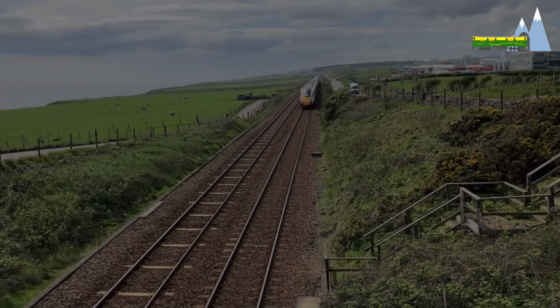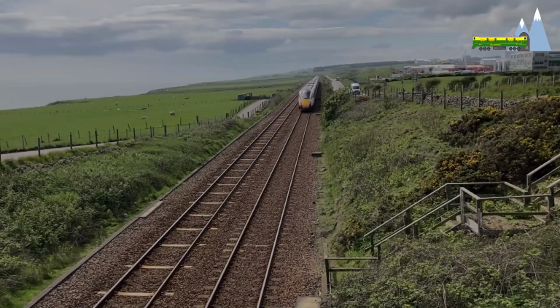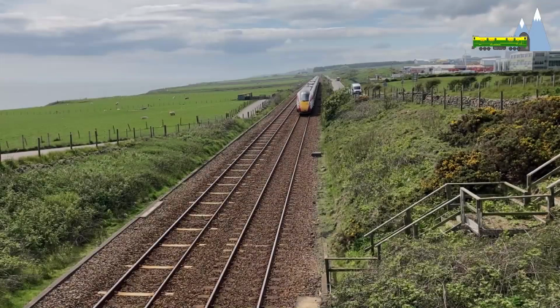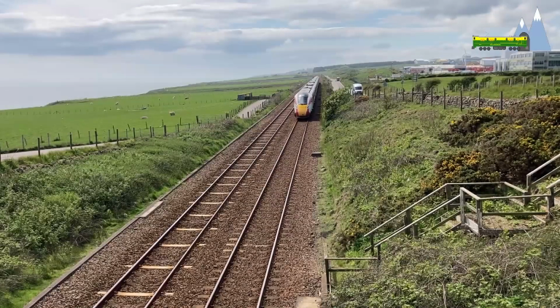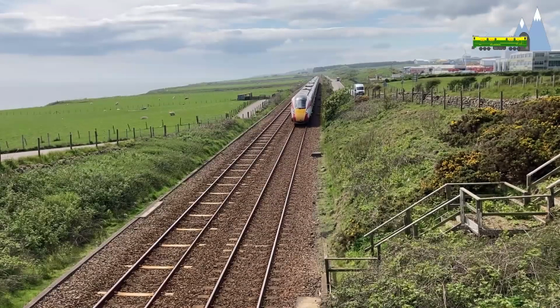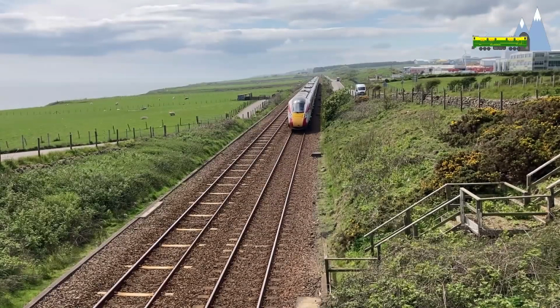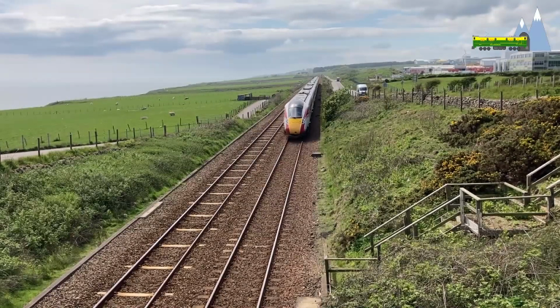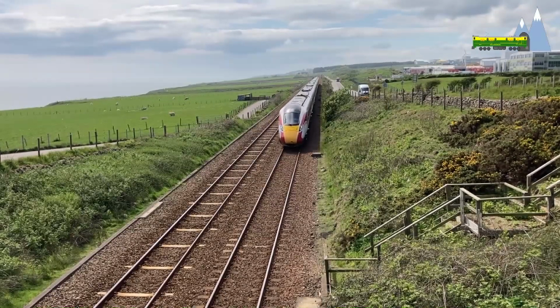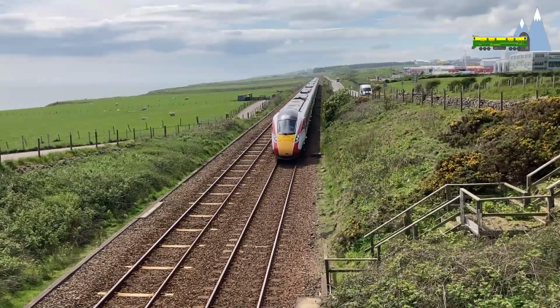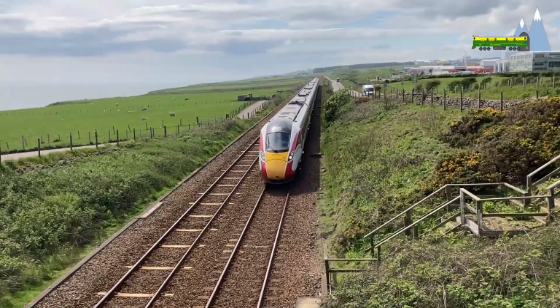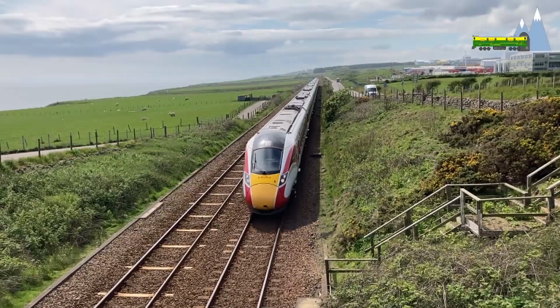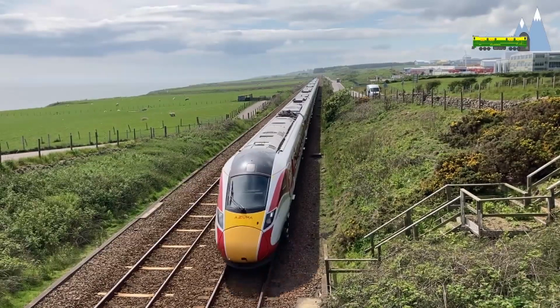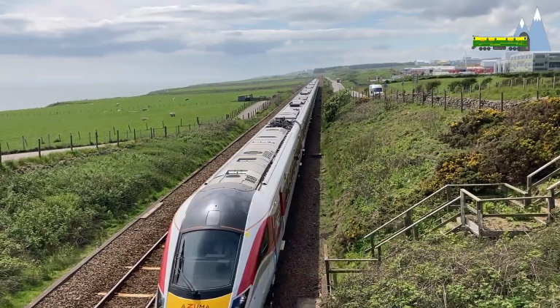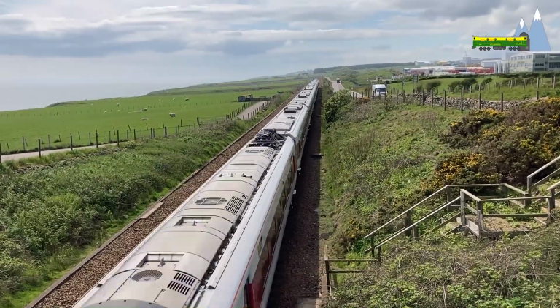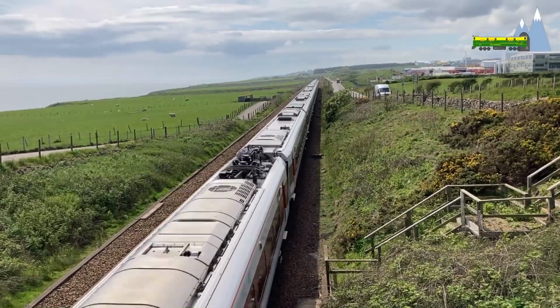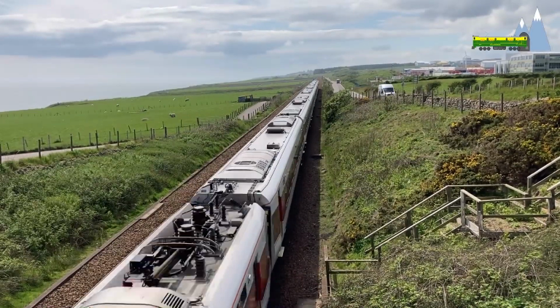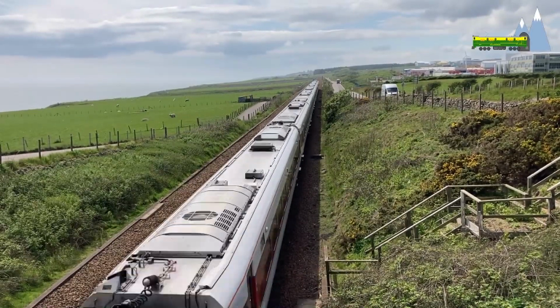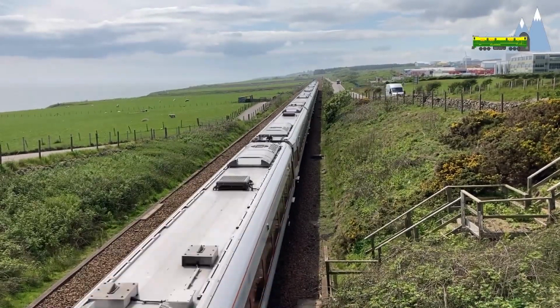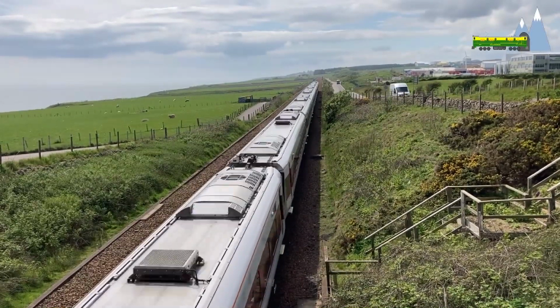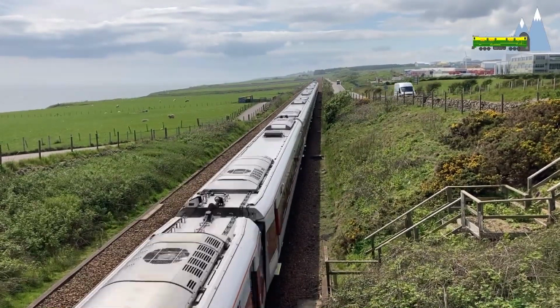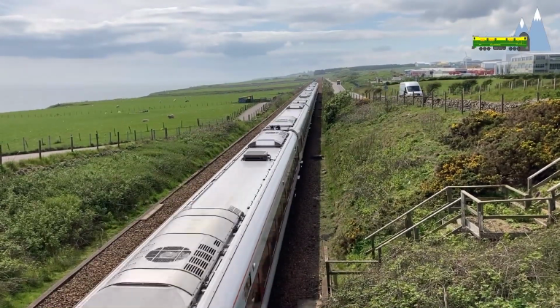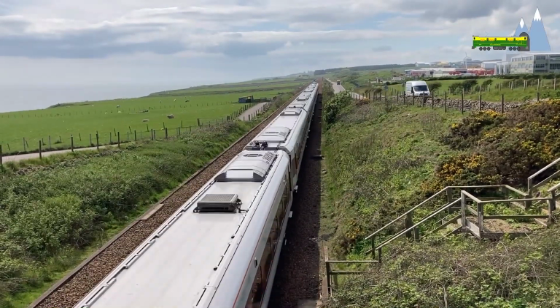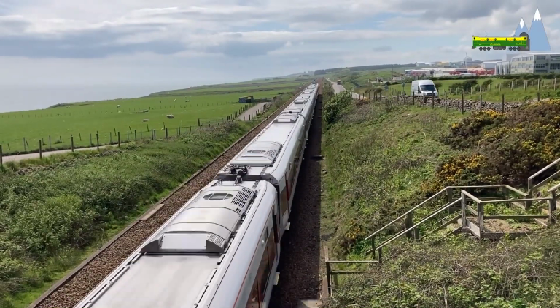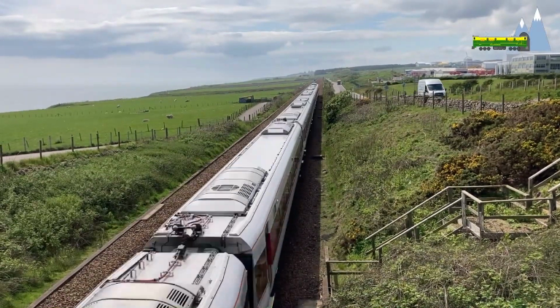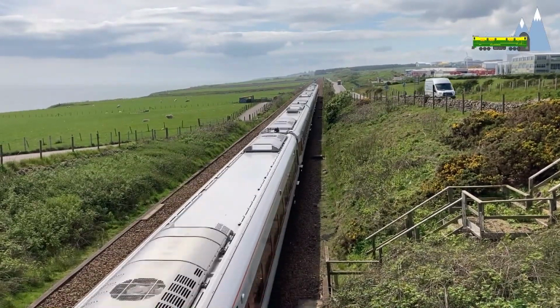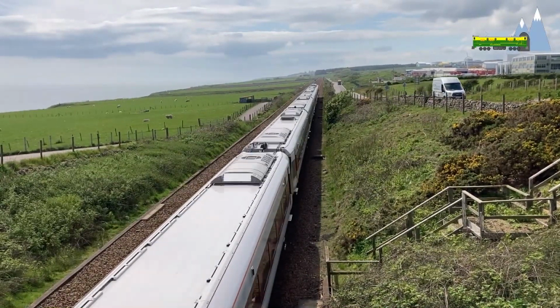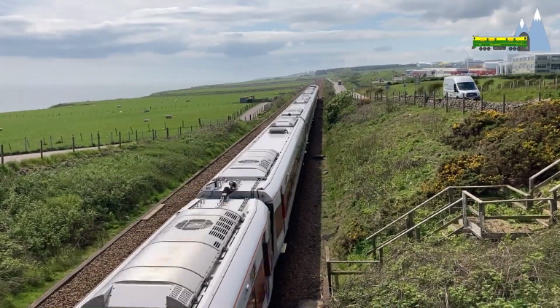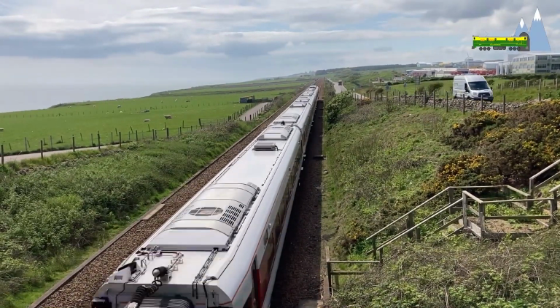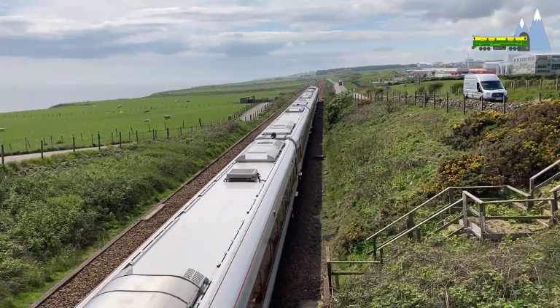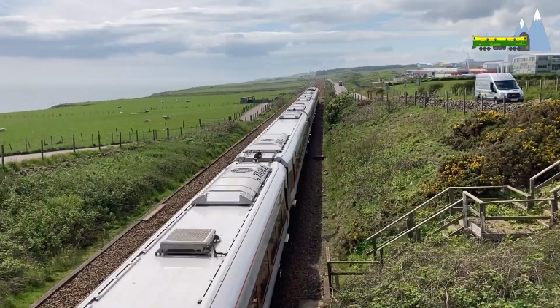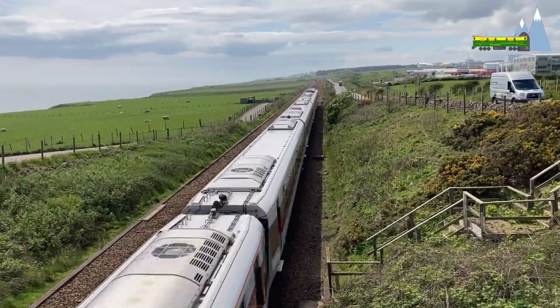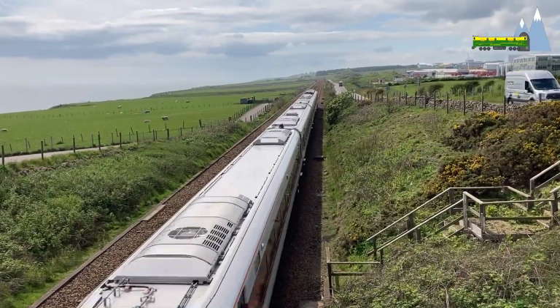From 2019, the Intercity 125 trains have been replaced by the newer Class 800s from Hitachi.